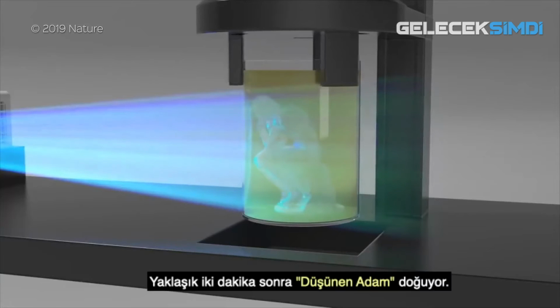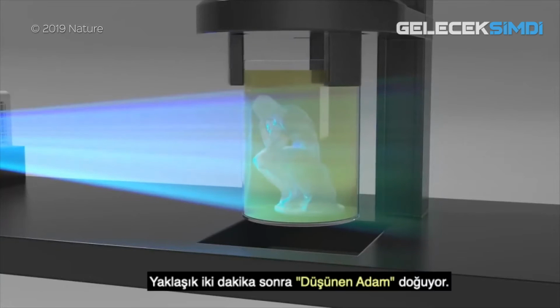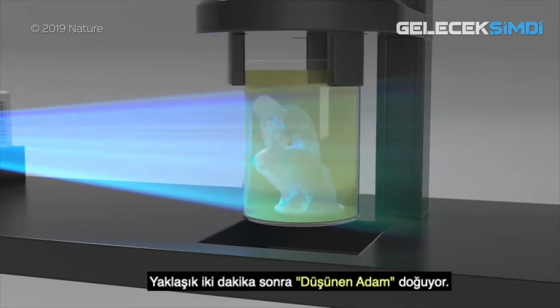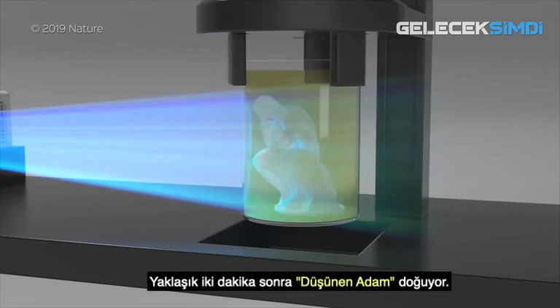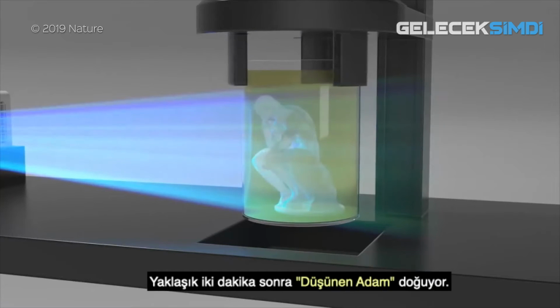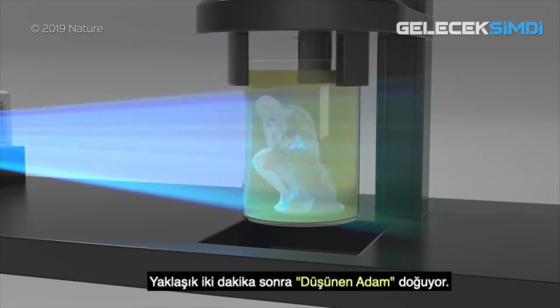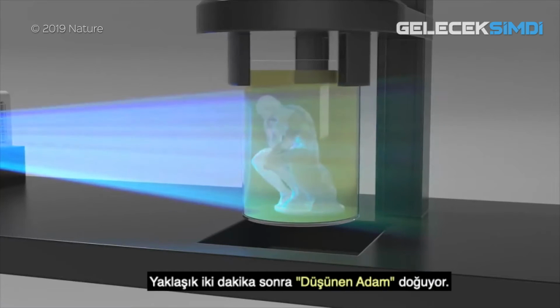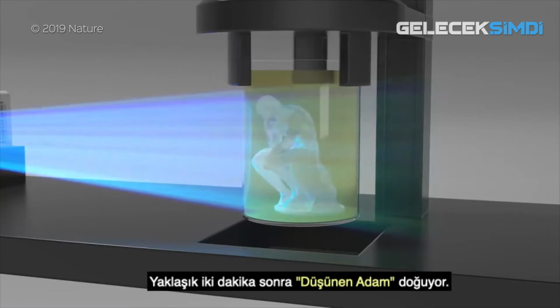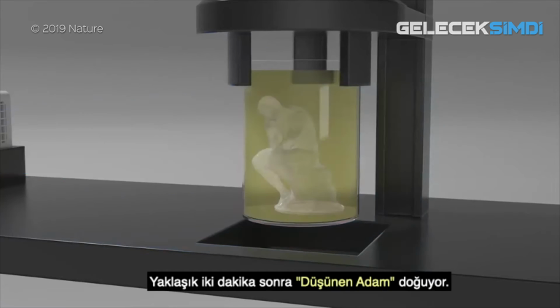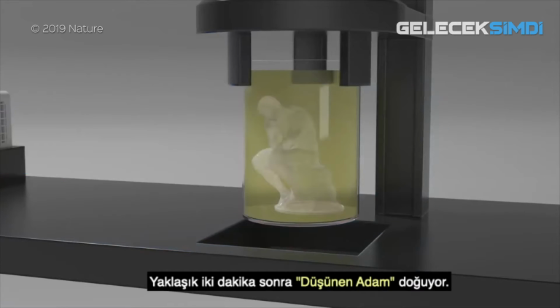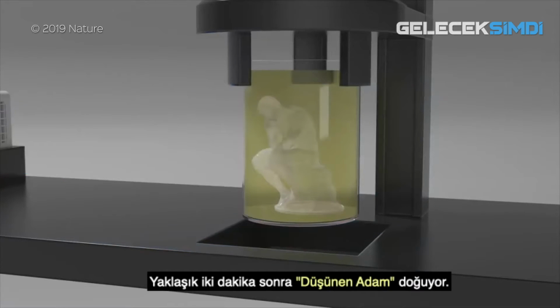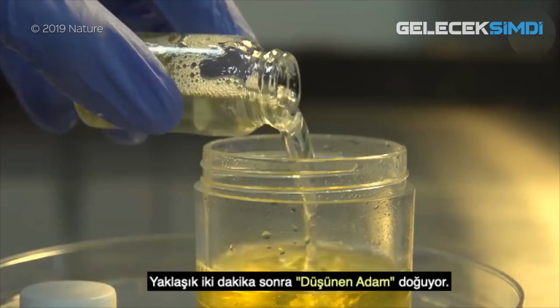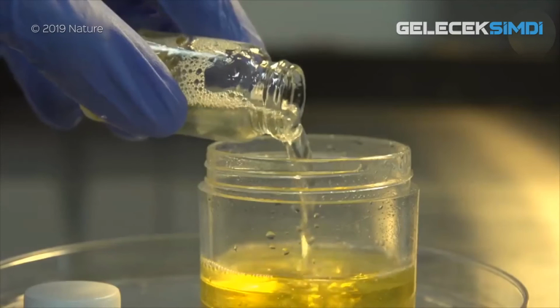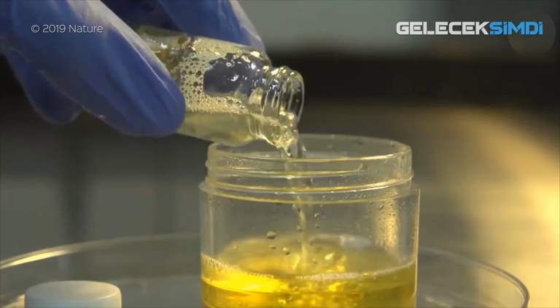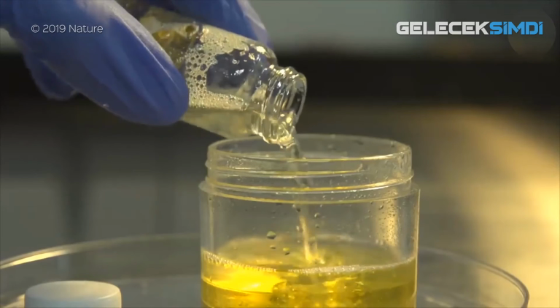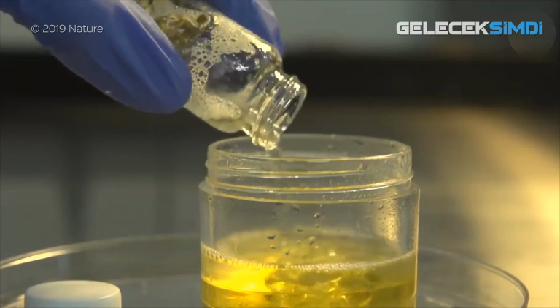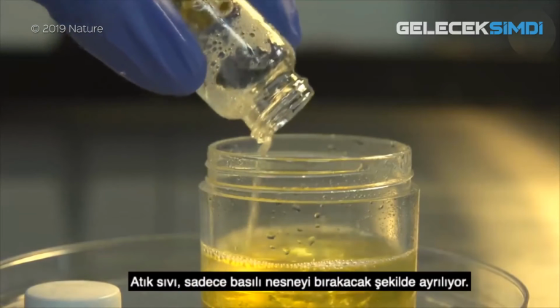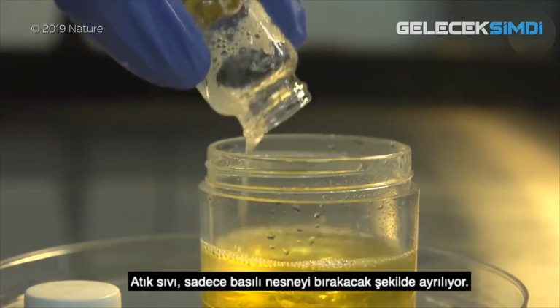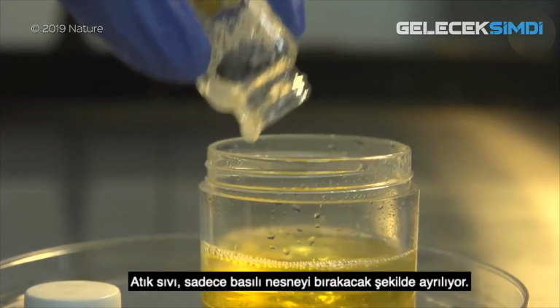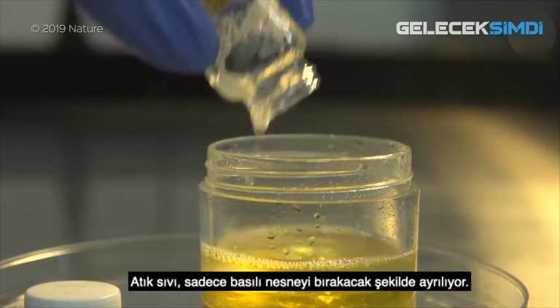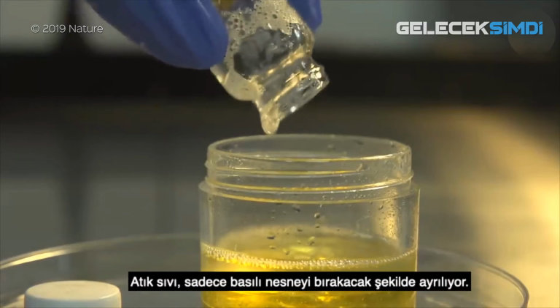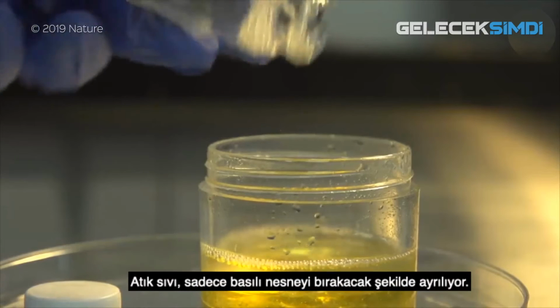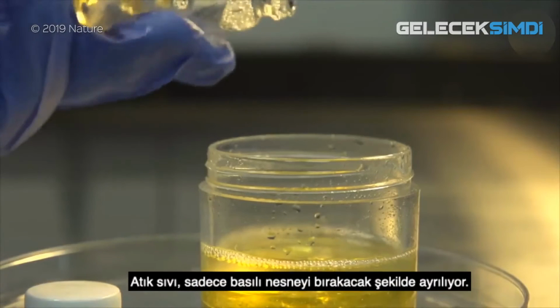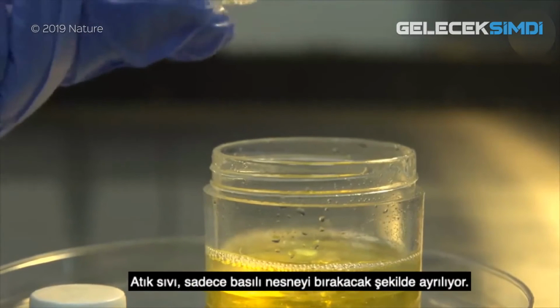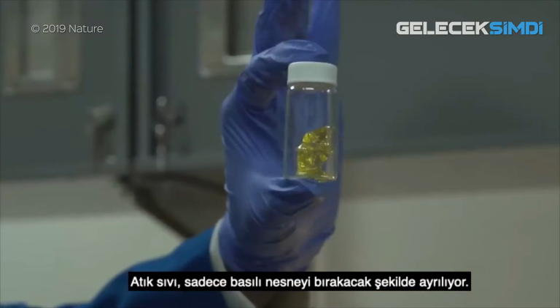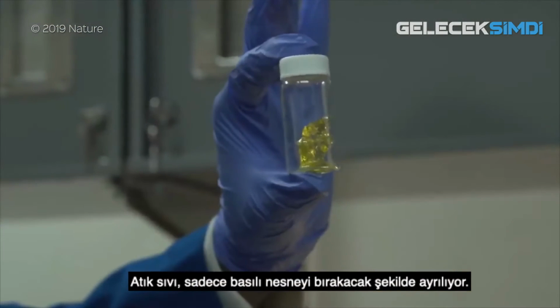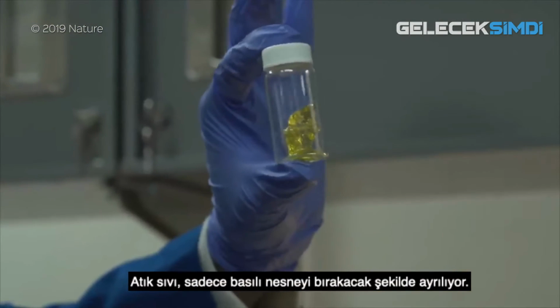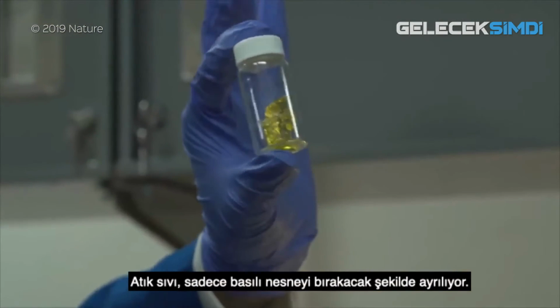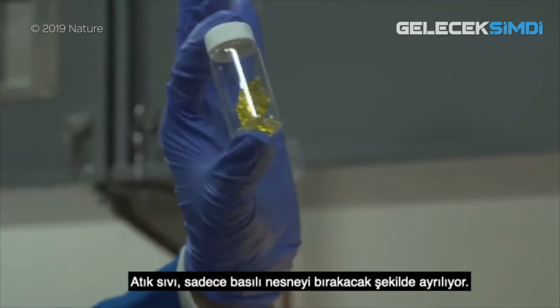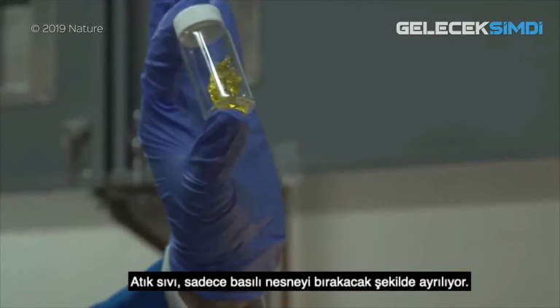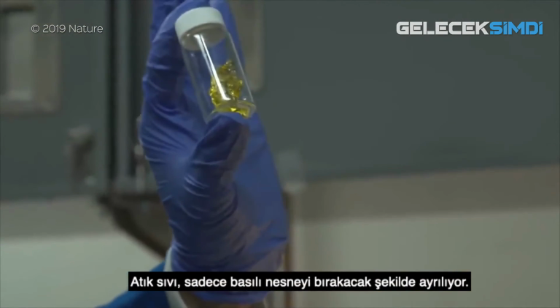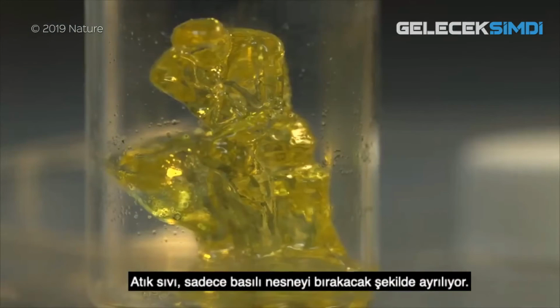After about 2 minutes, the Thinker is born. The waste liquid can then be washed away, leaving only the printed object.